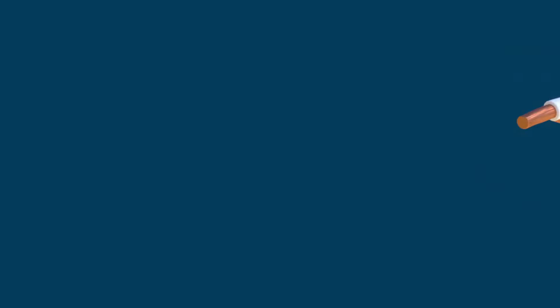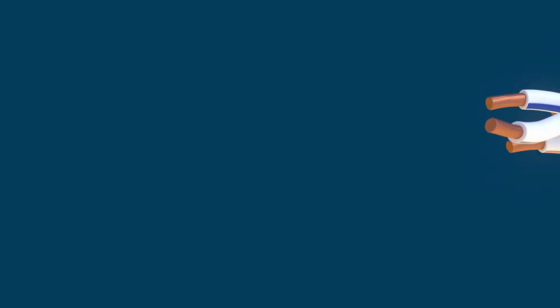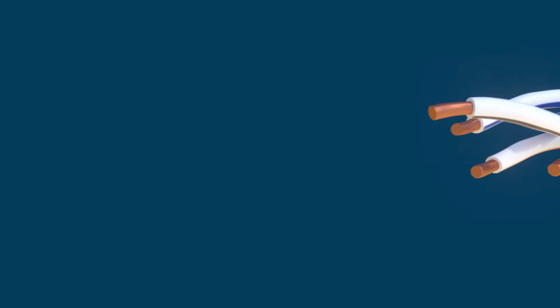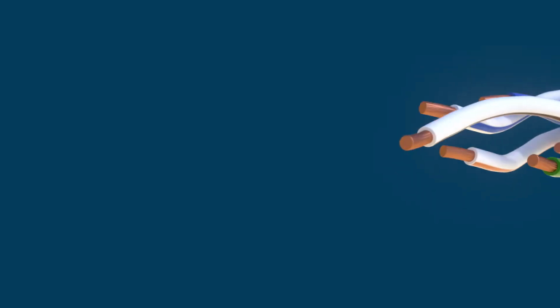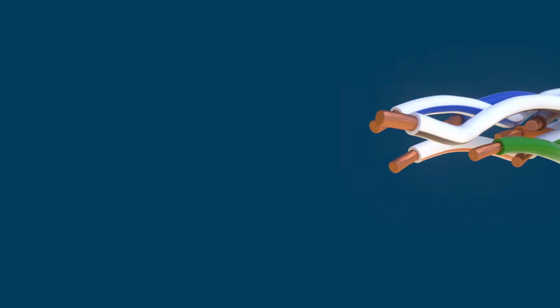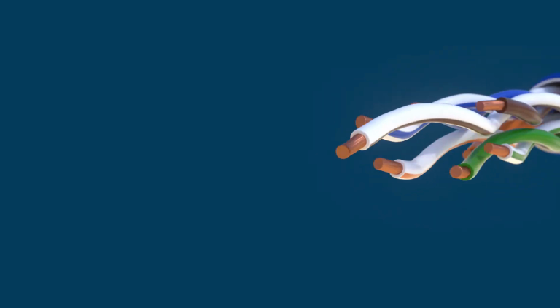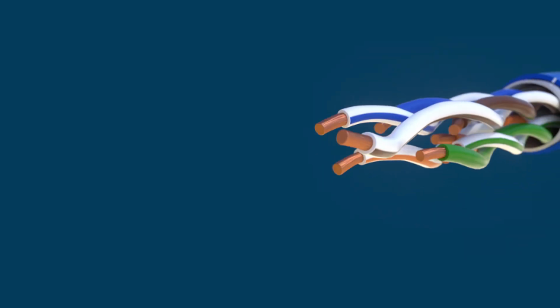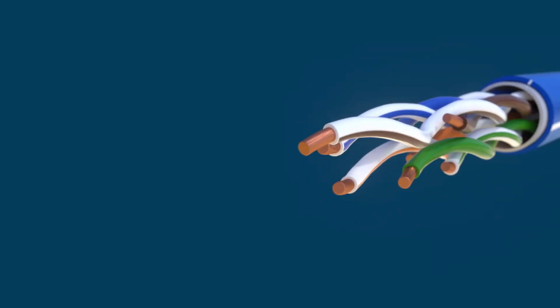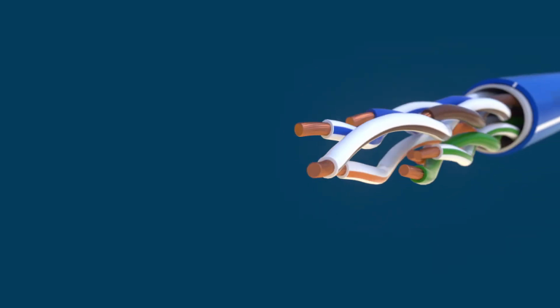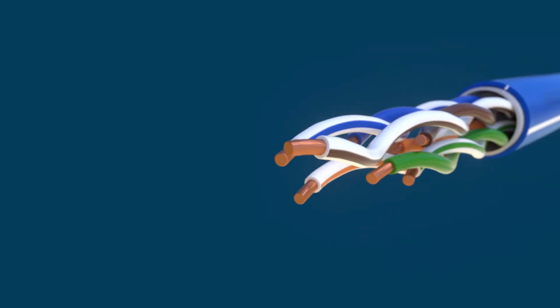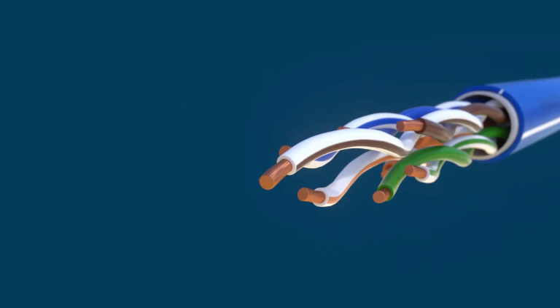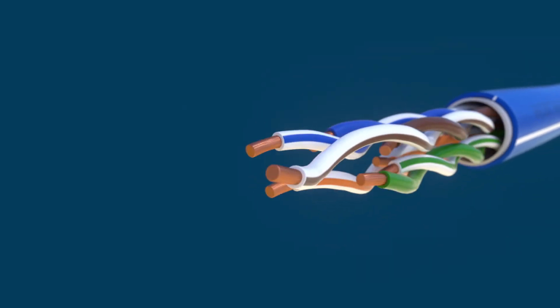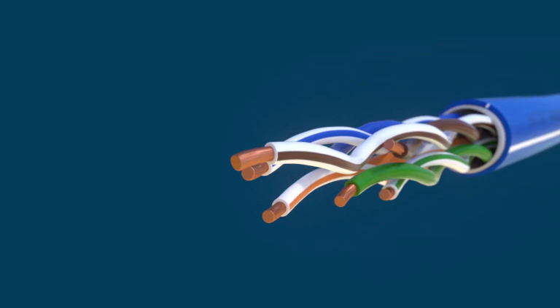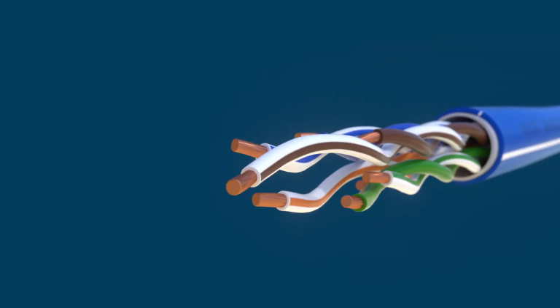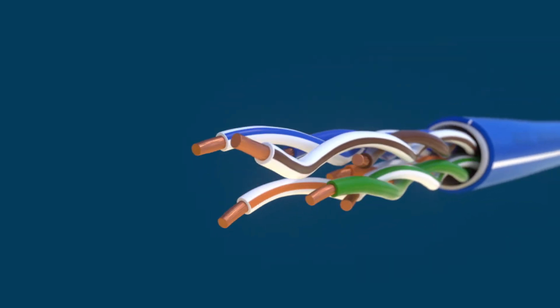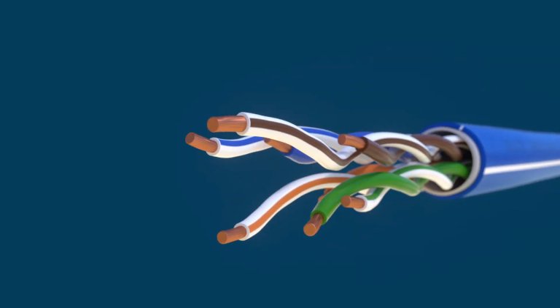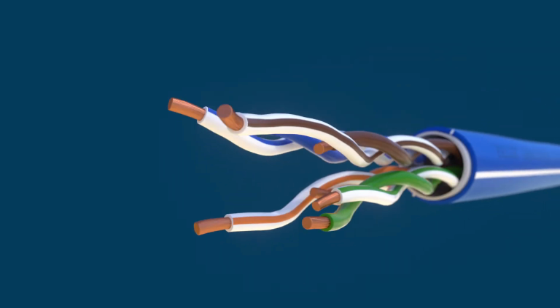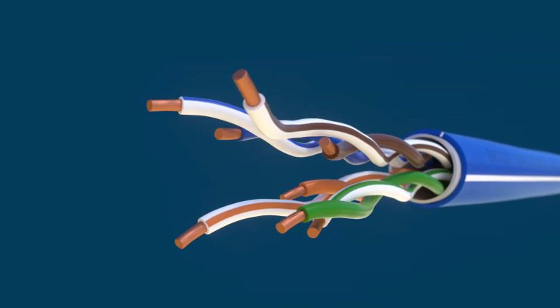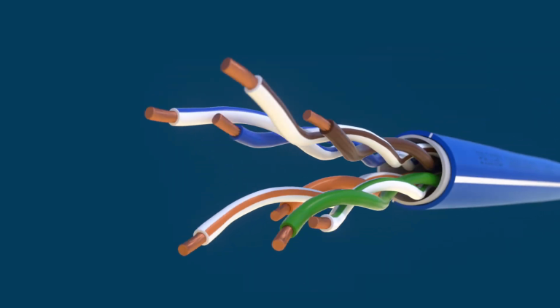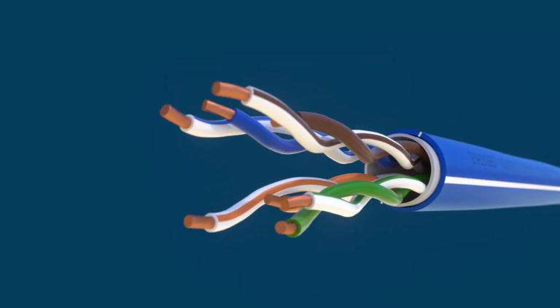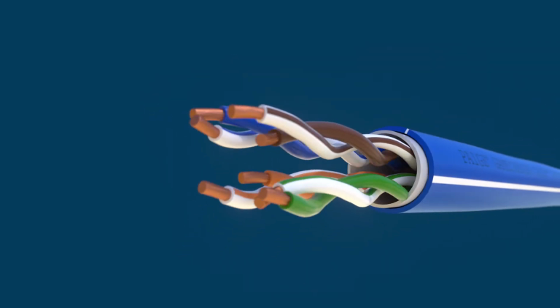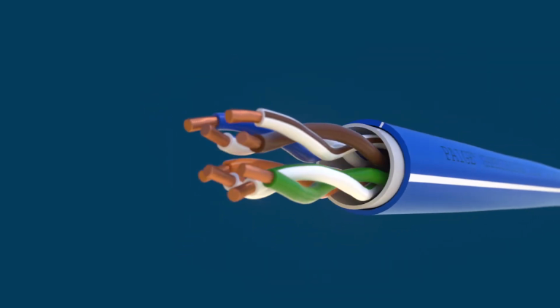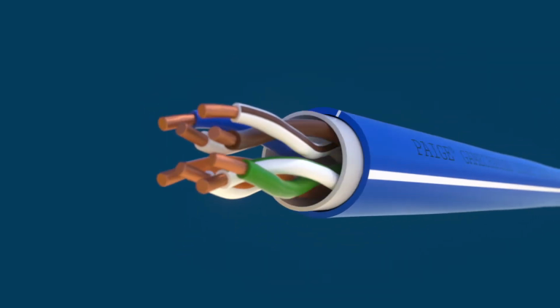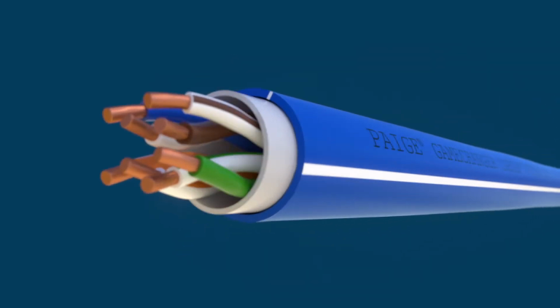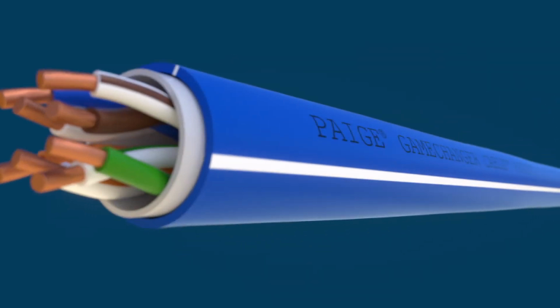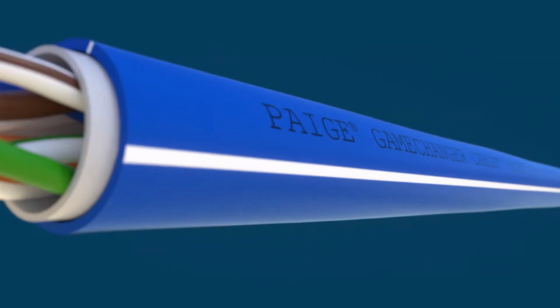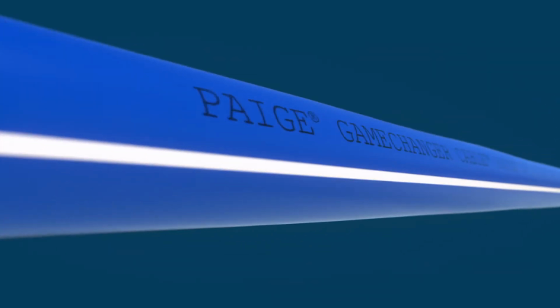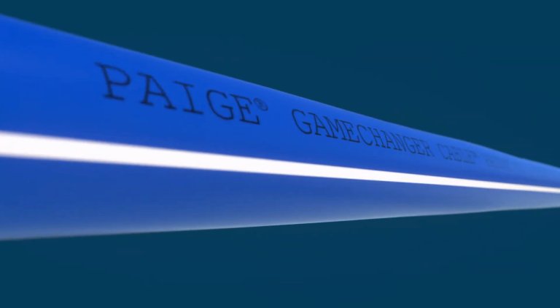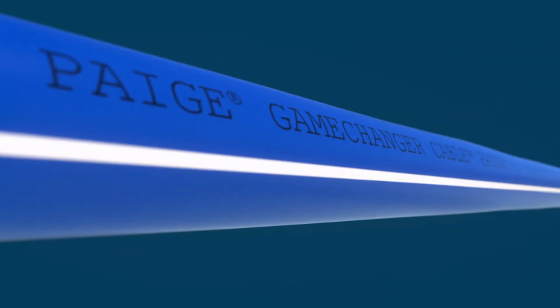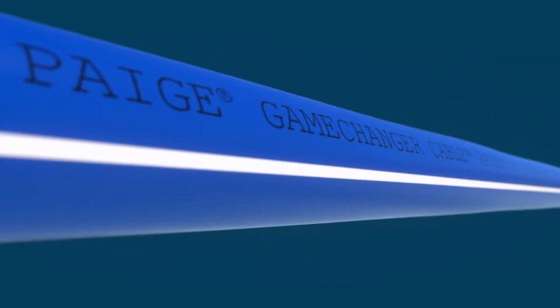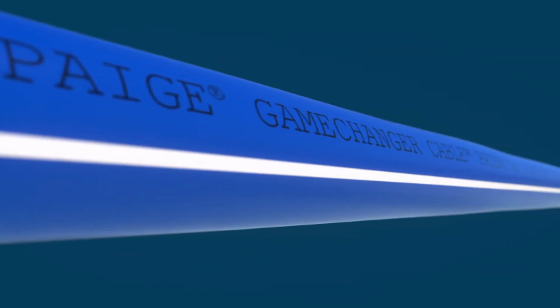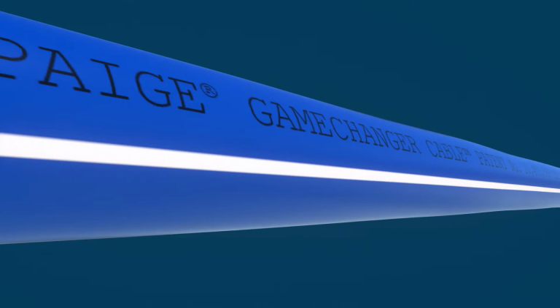What does it mean to have a CAT6 that goes twice as far? Put simply, it's a game changer.